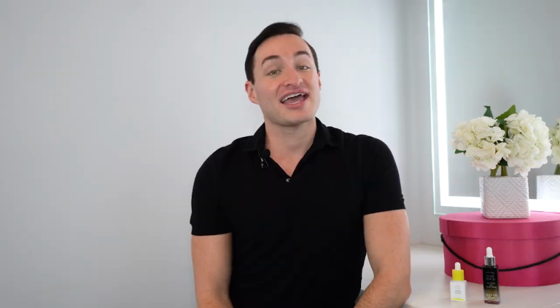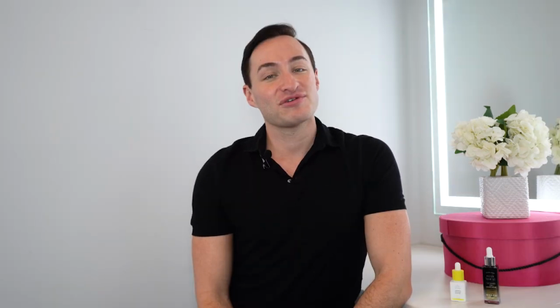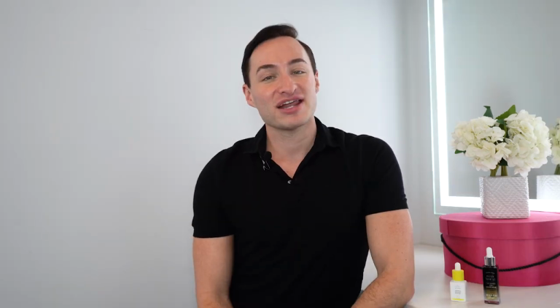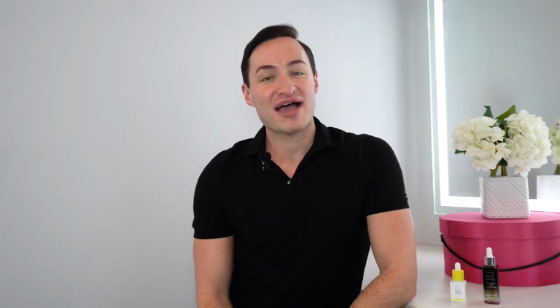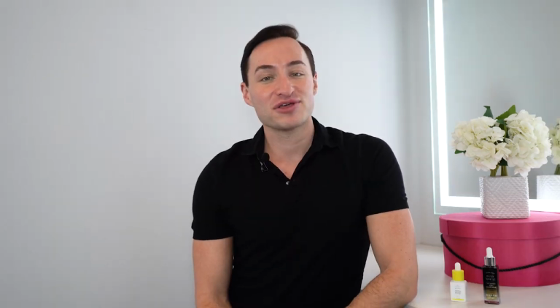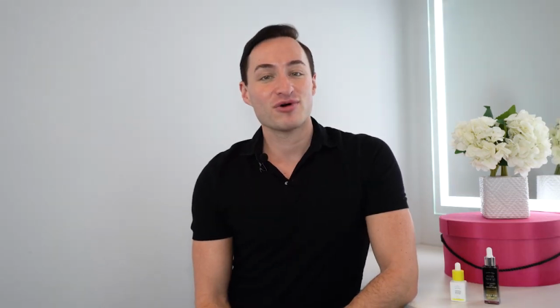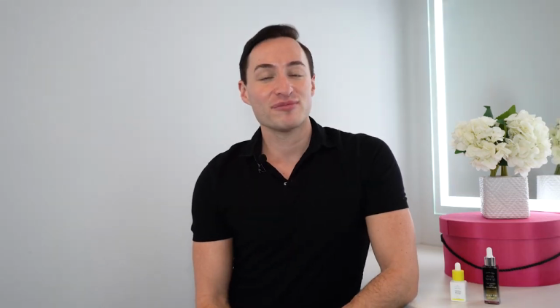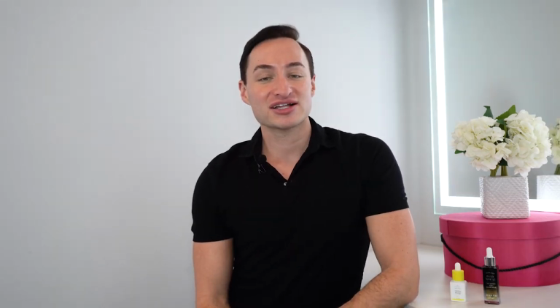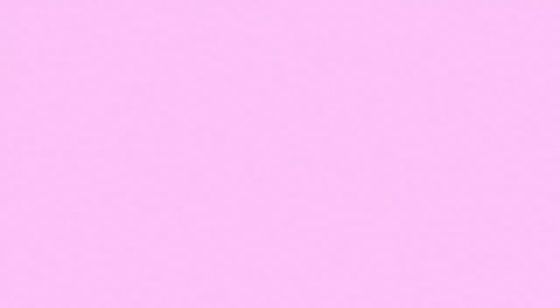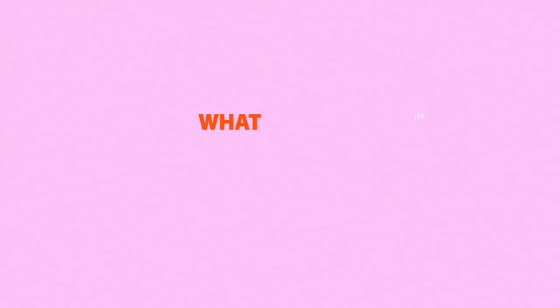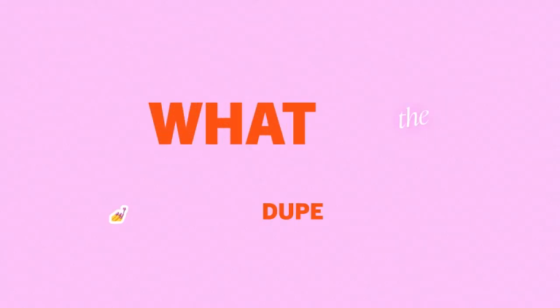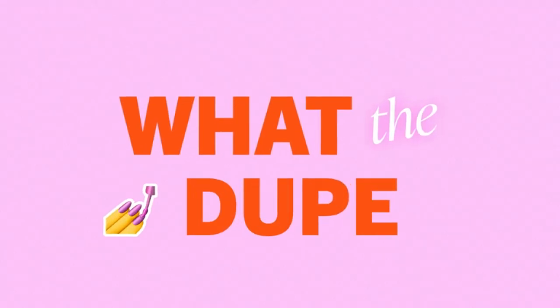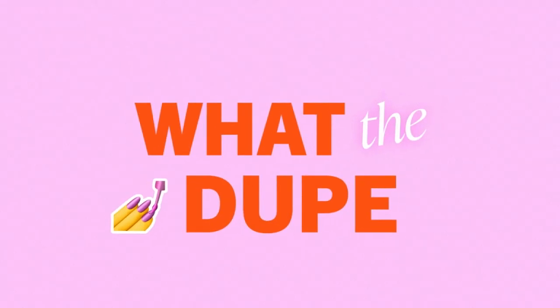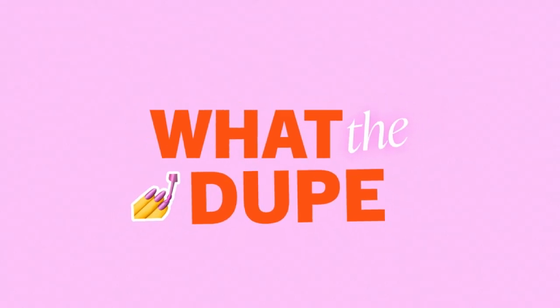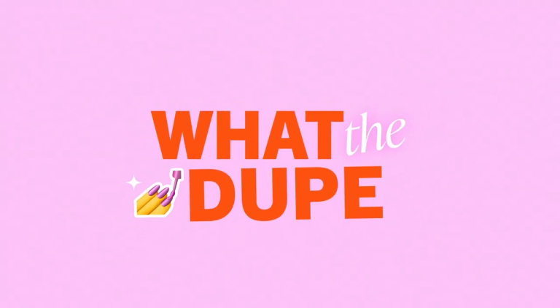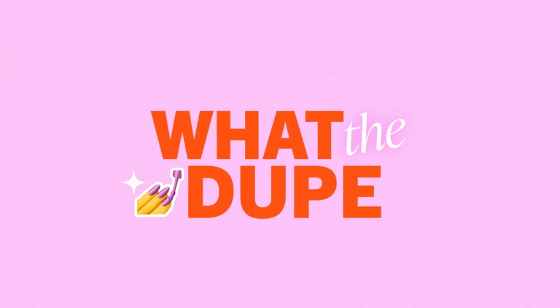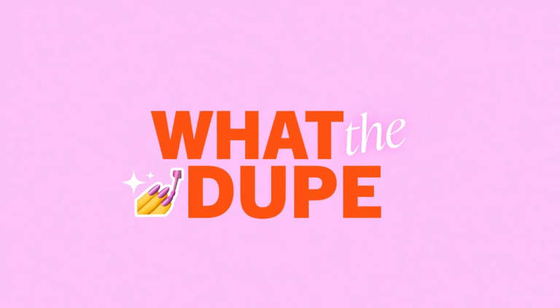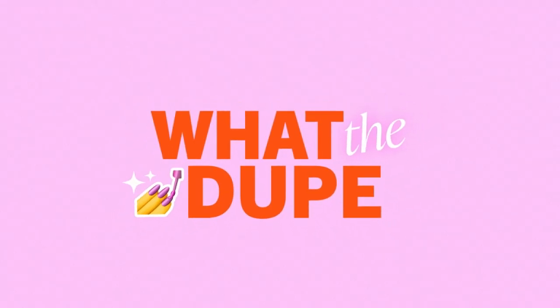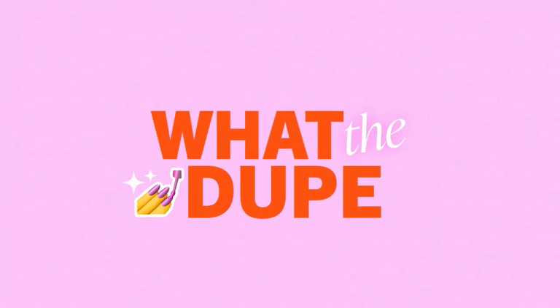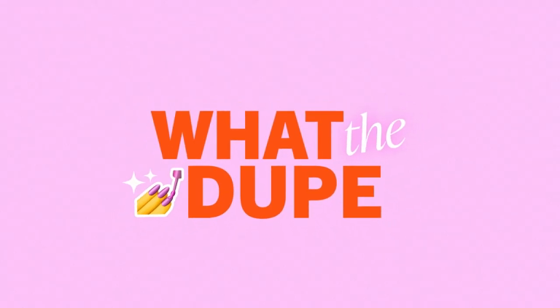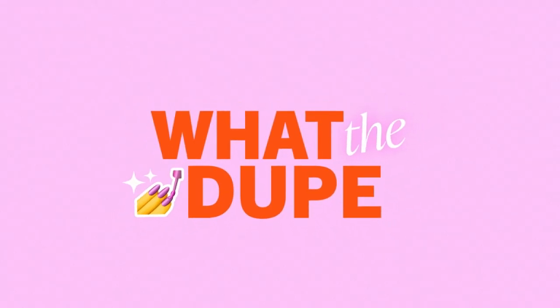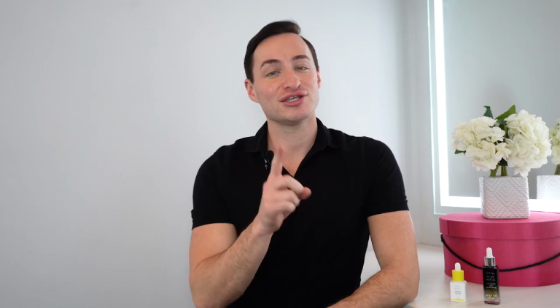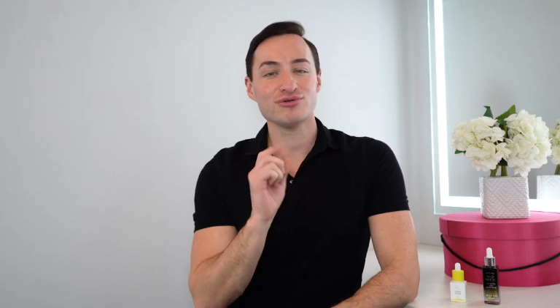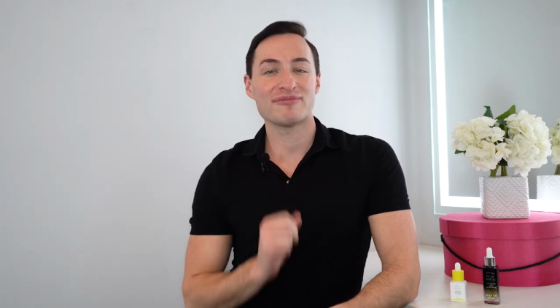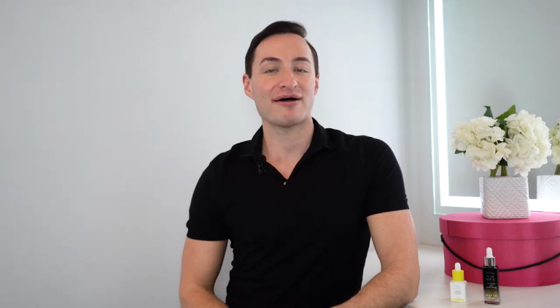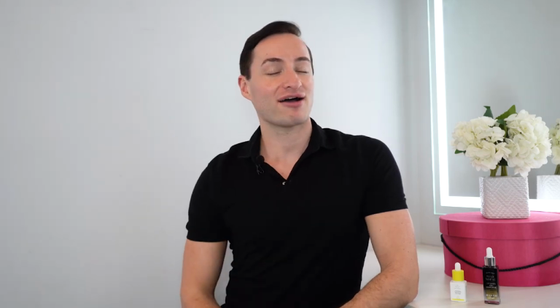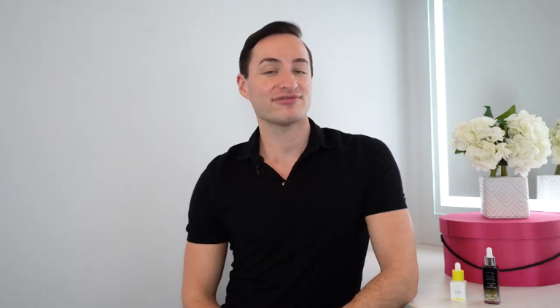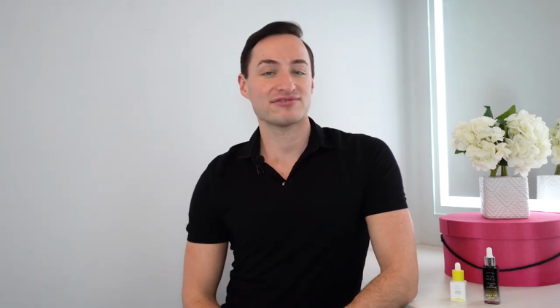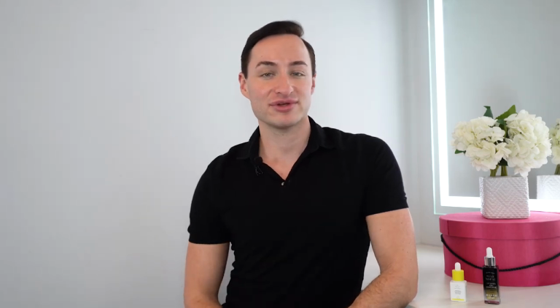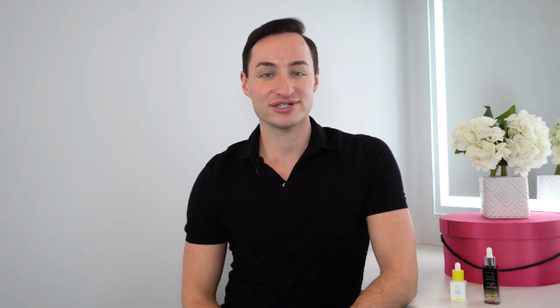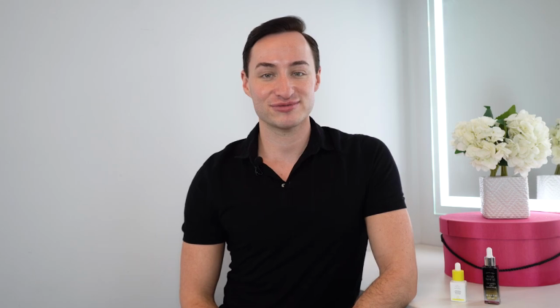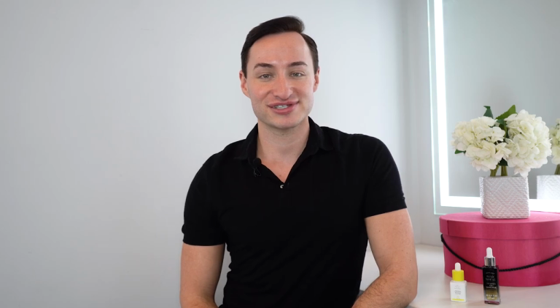Hey everyone, I'm Matthew. Welcome back to What the Dupe, a show where we find, test, and tell you about our favorite beauty dupes.